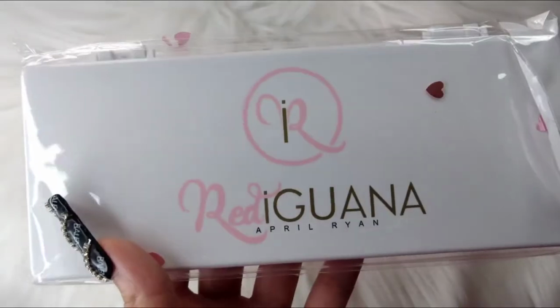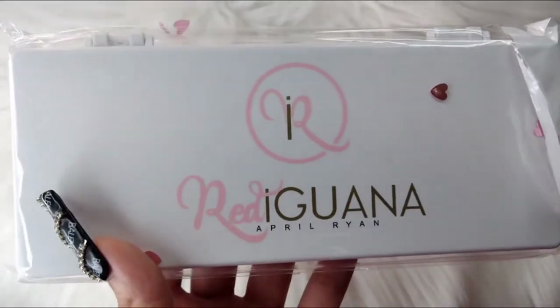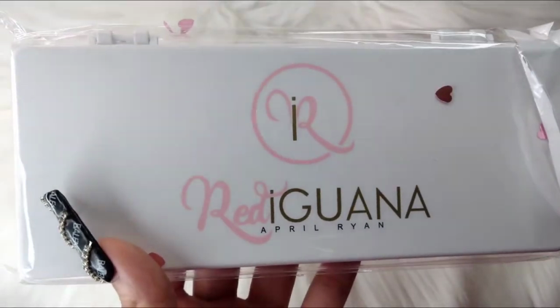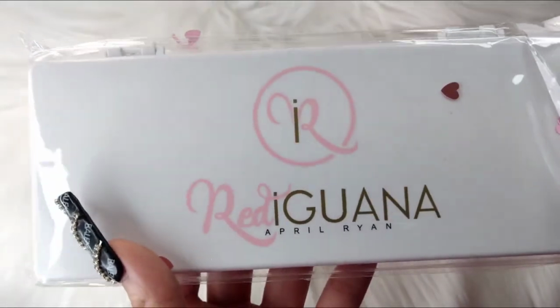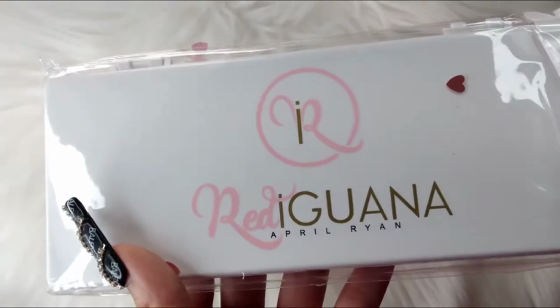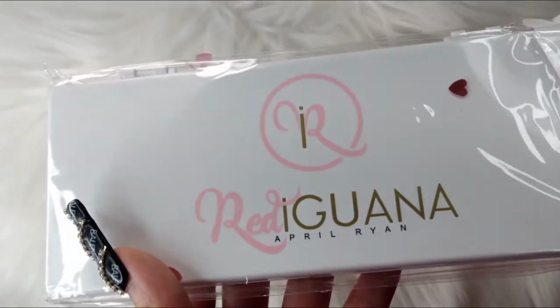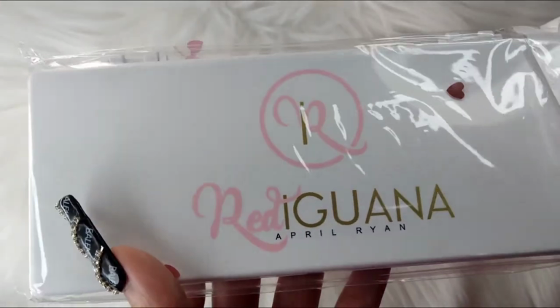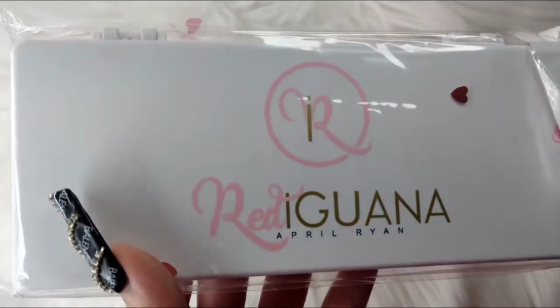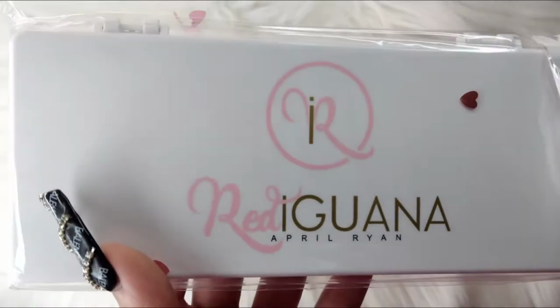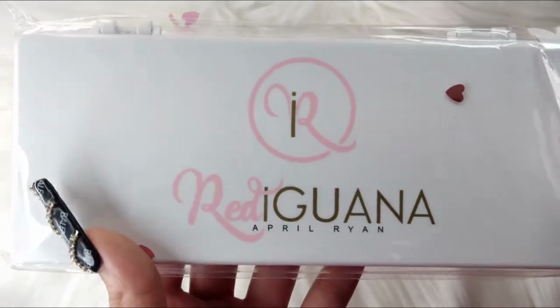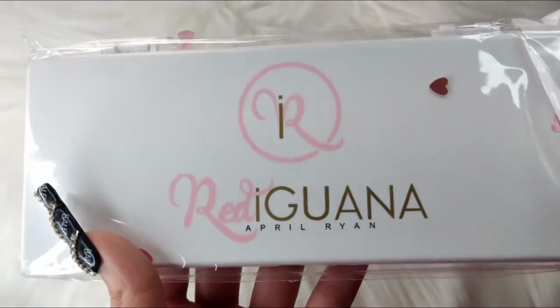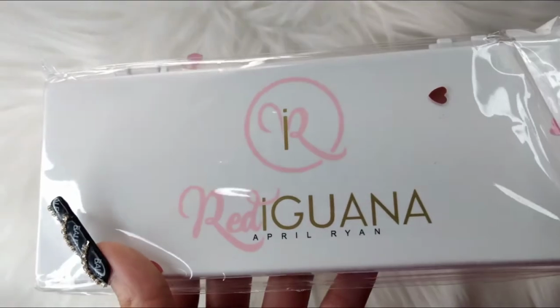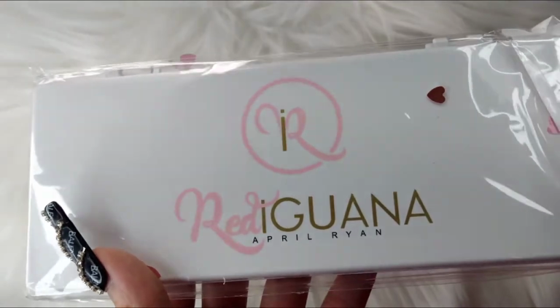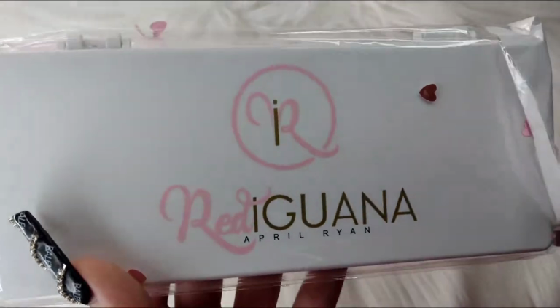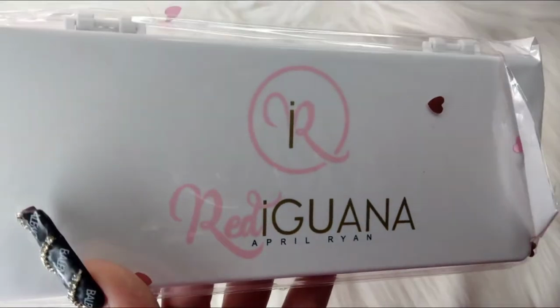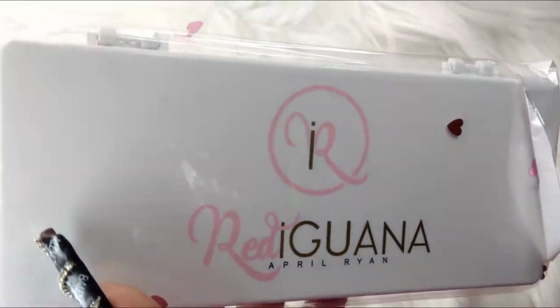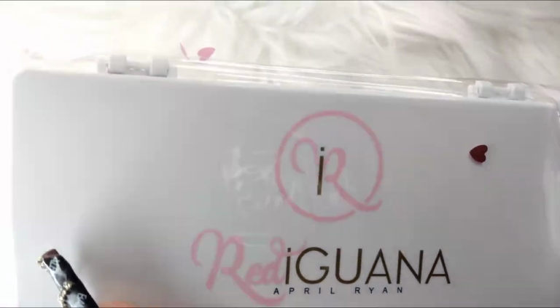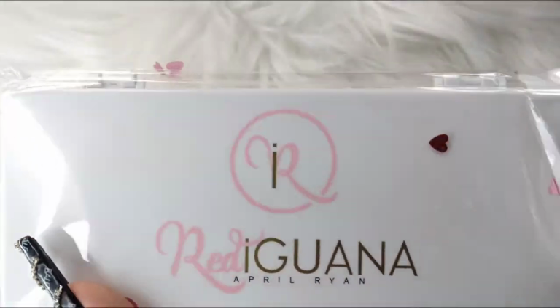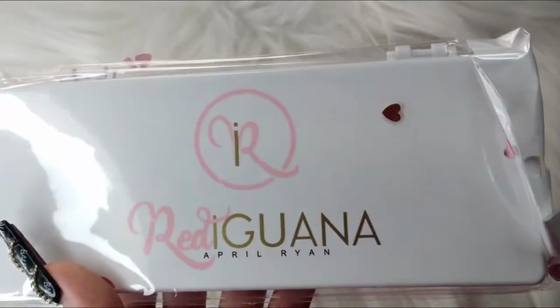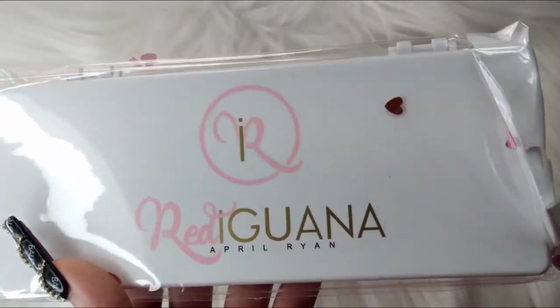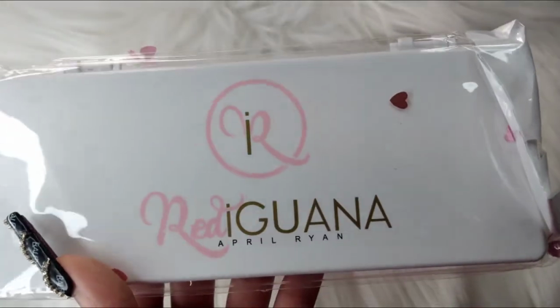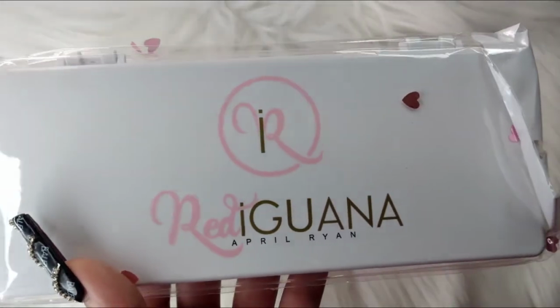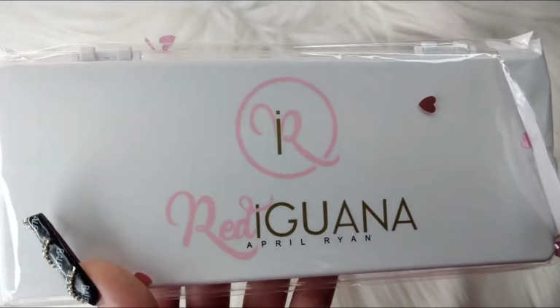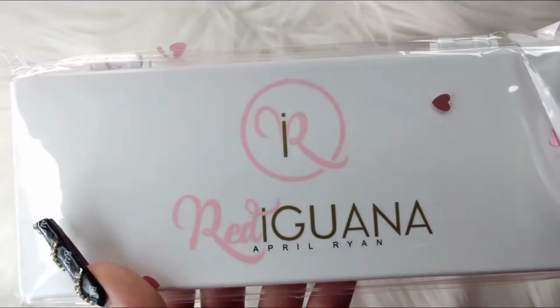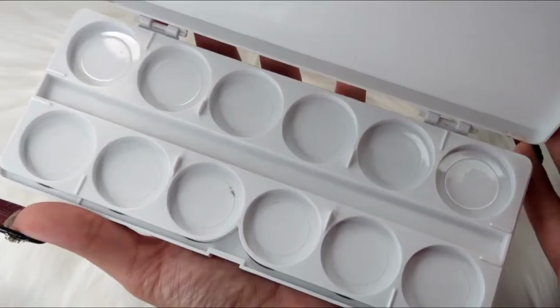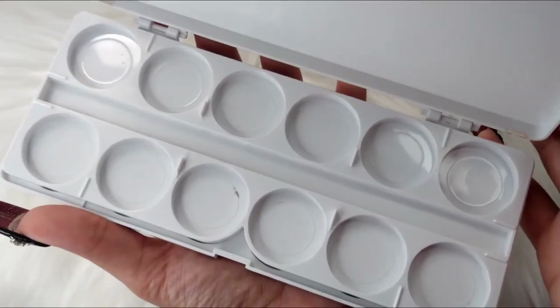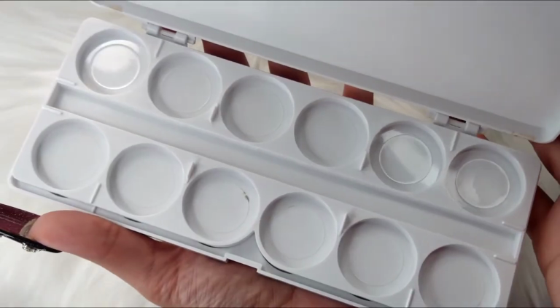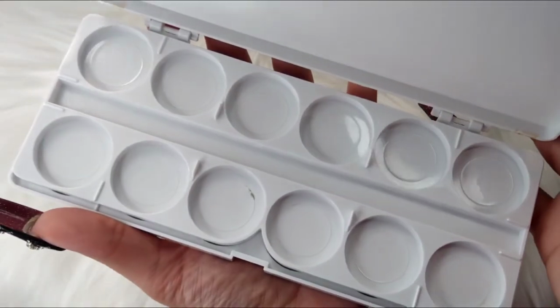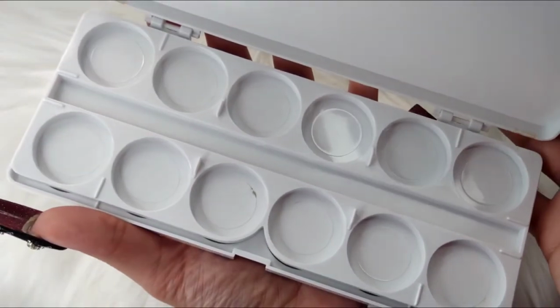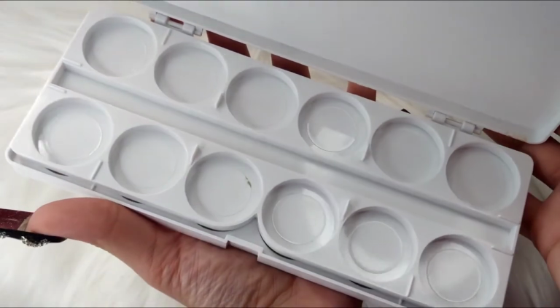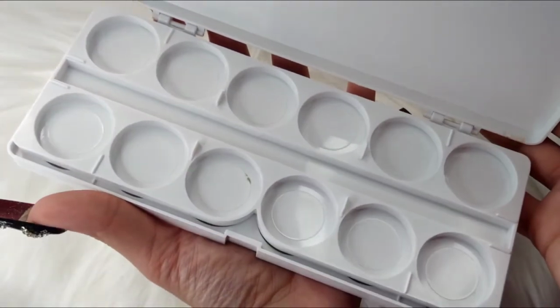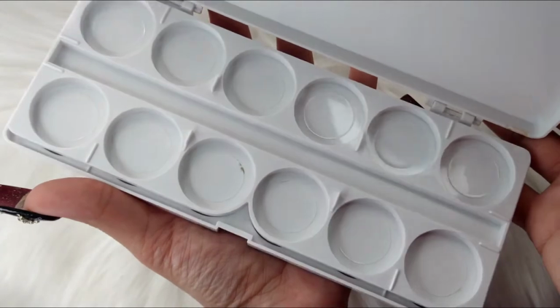I also got the paint palette — this is what that looks like.